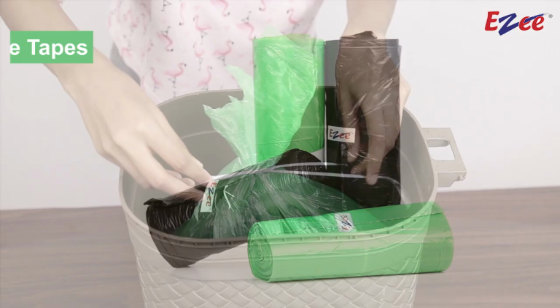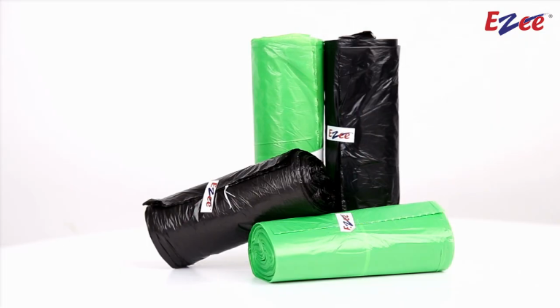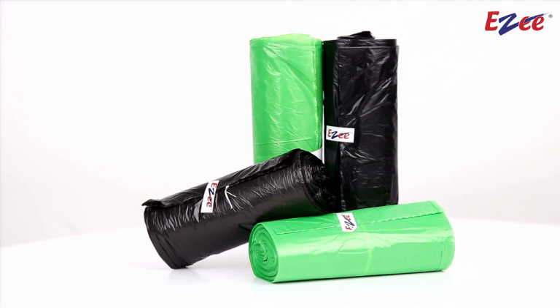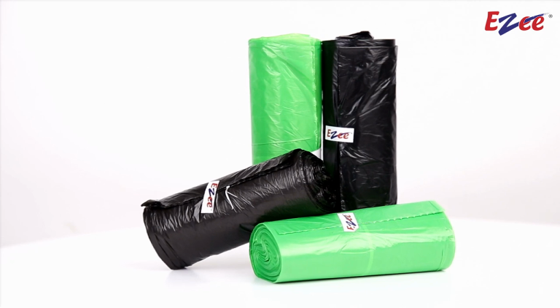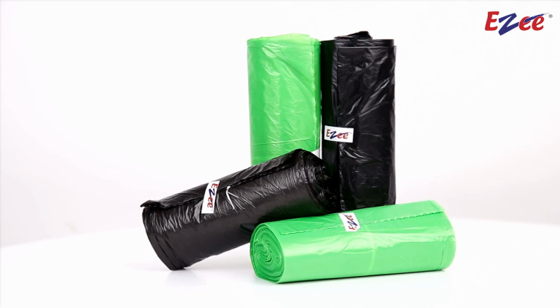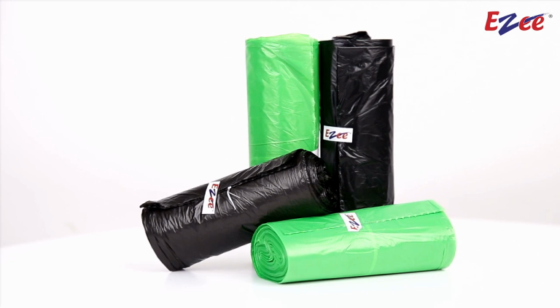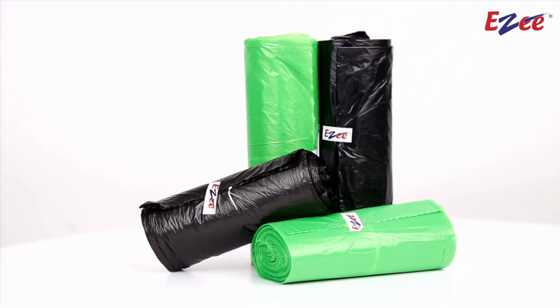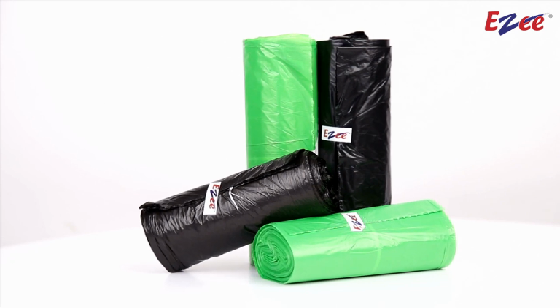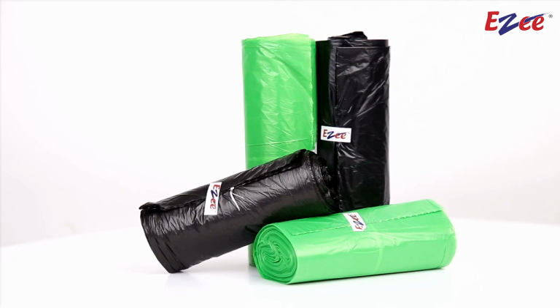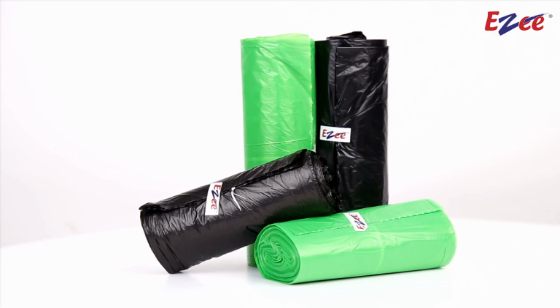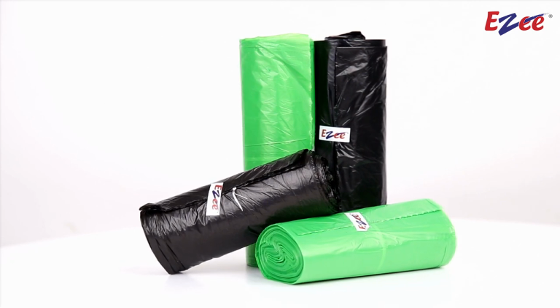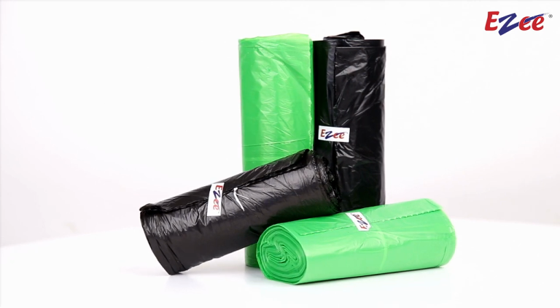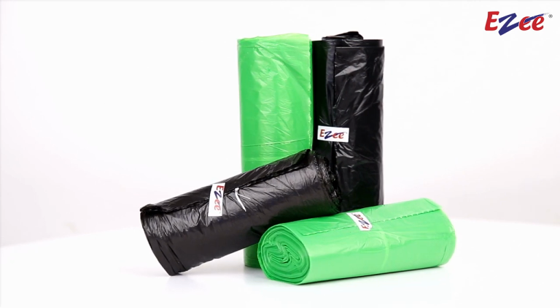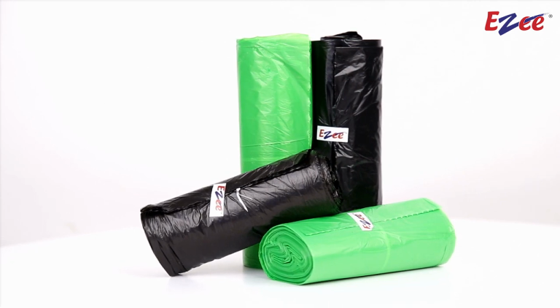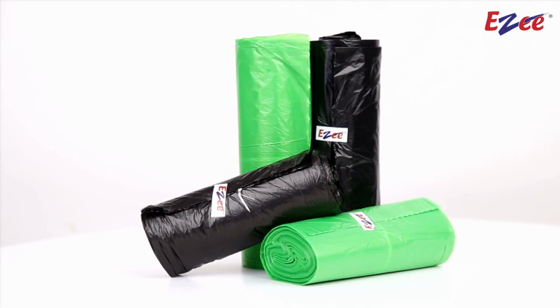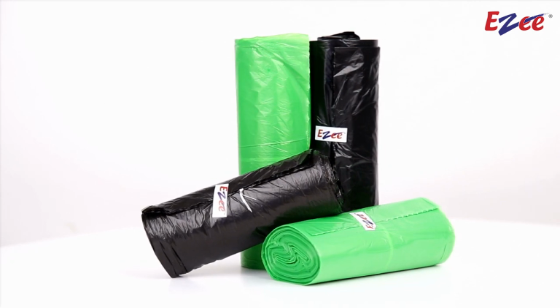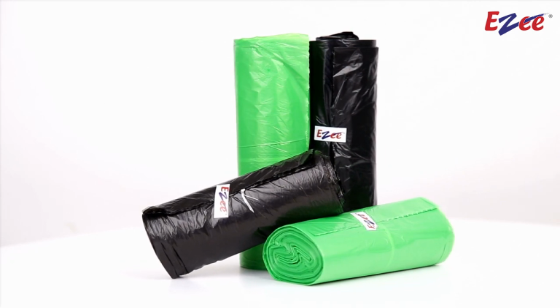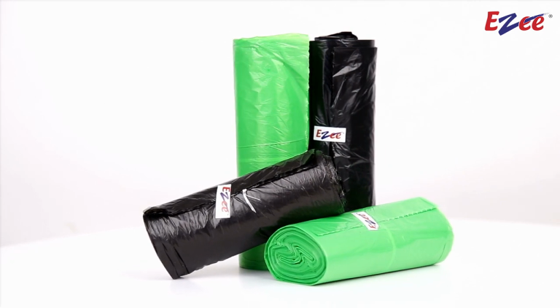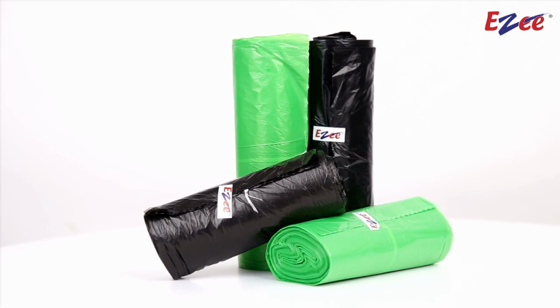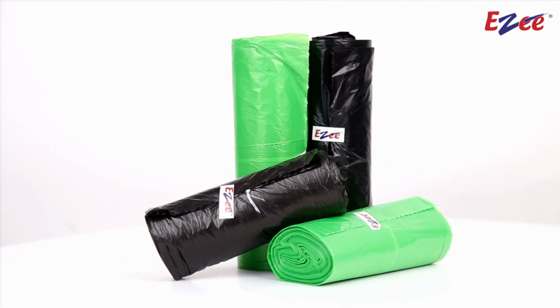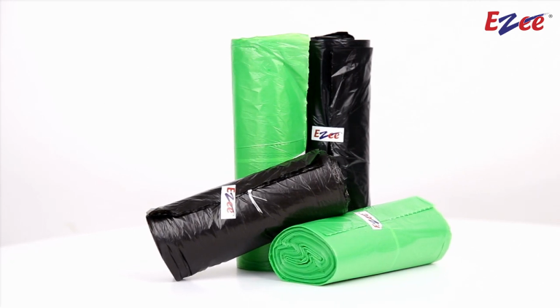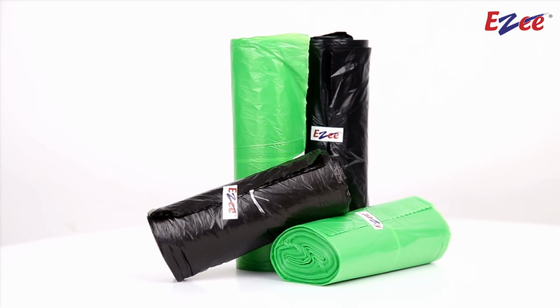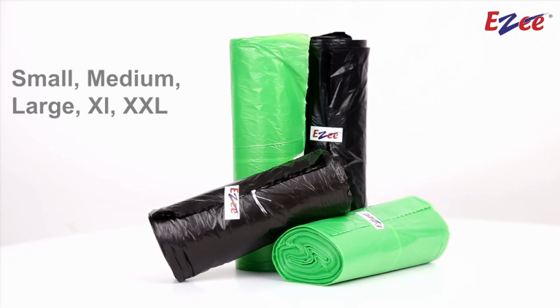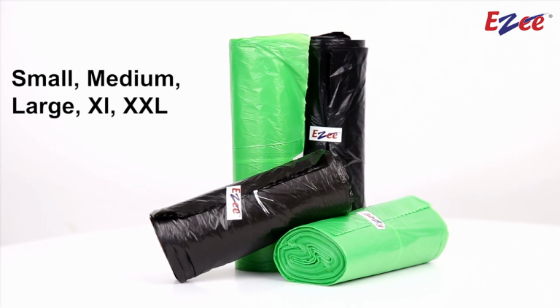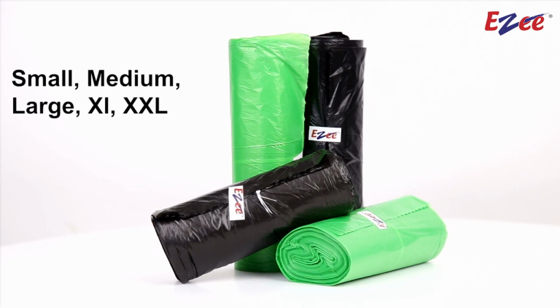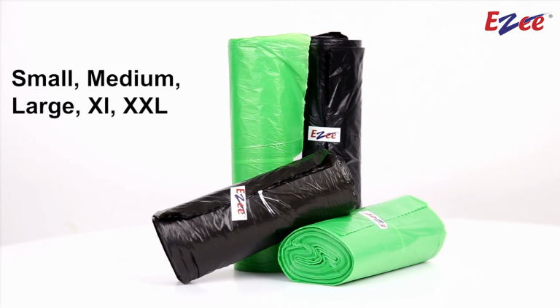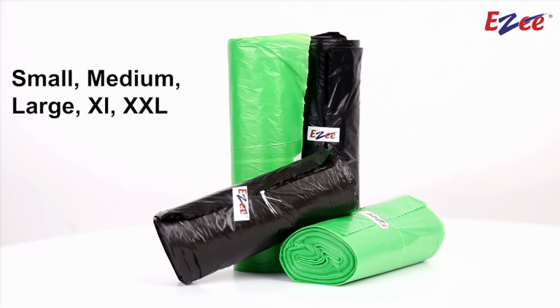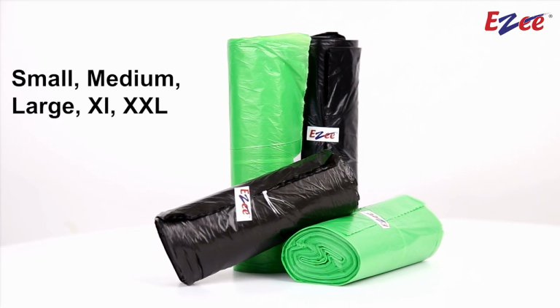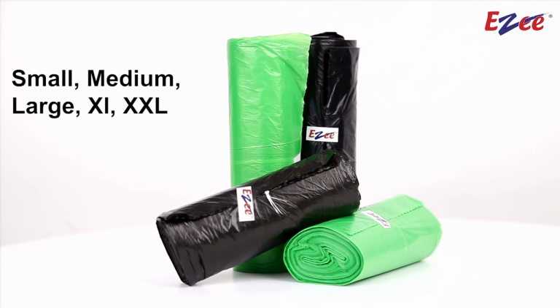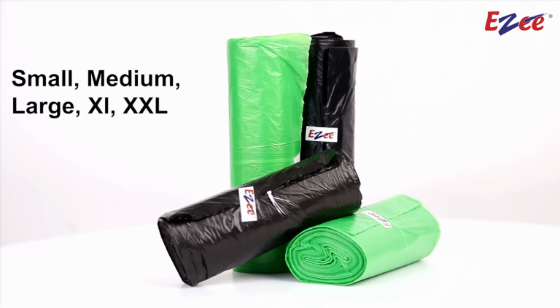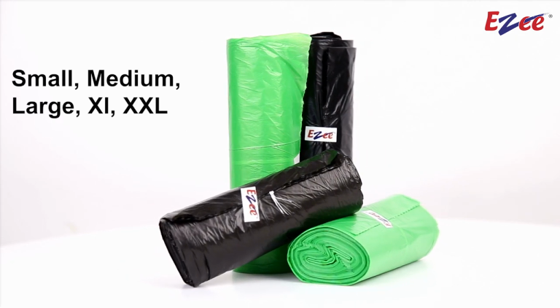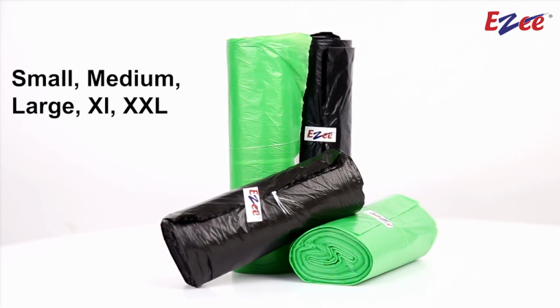Available in two different colors, green and black, and in five different sizes.